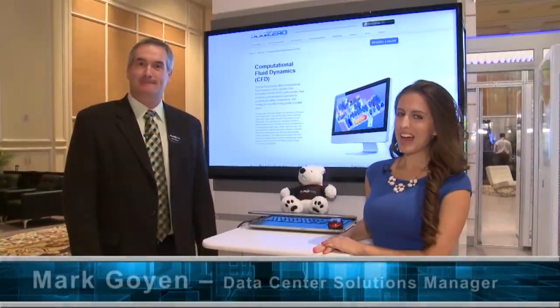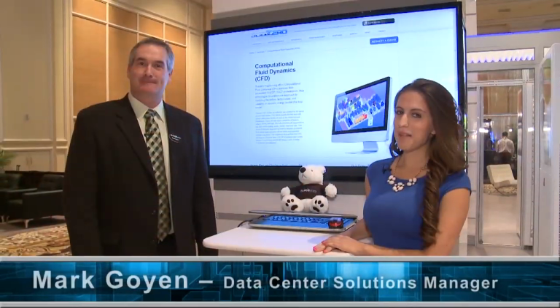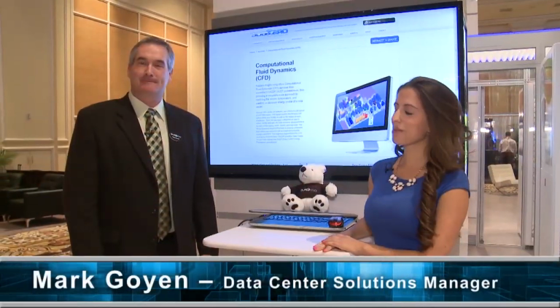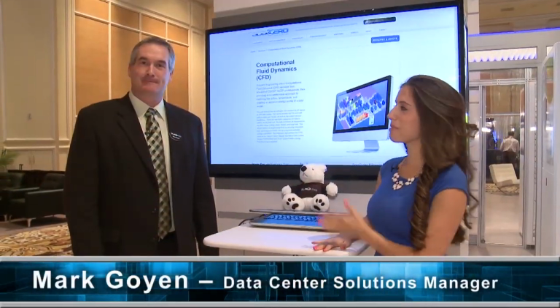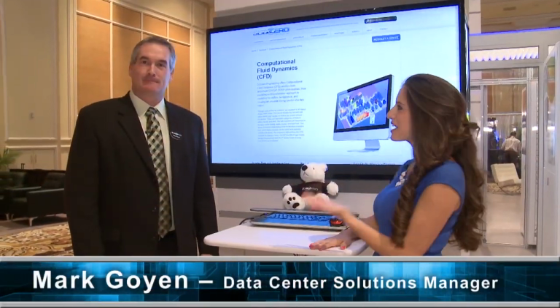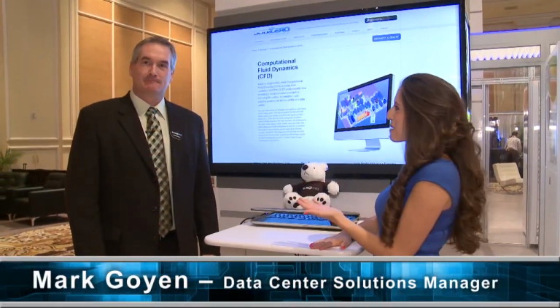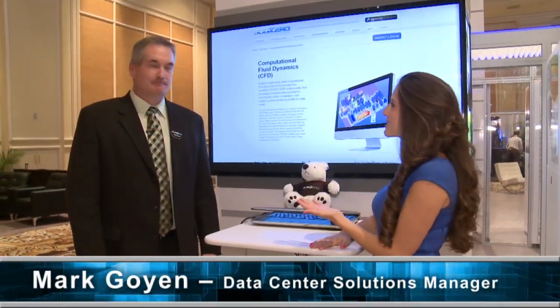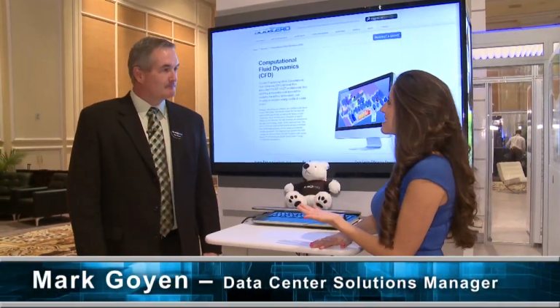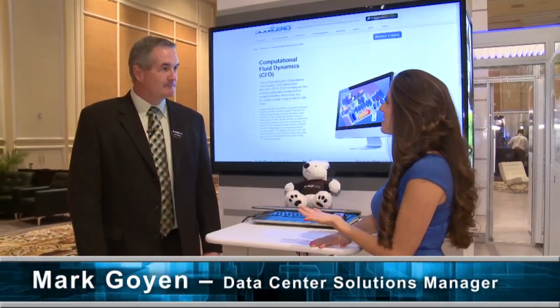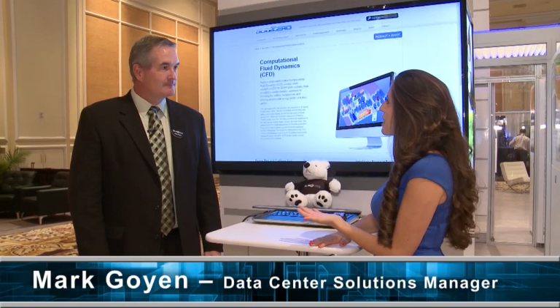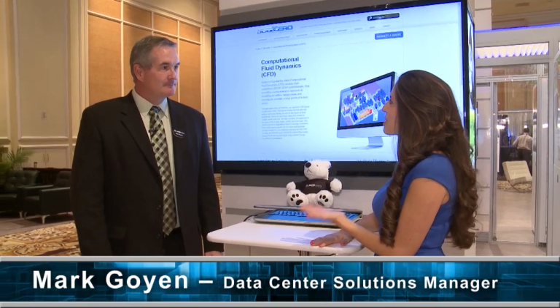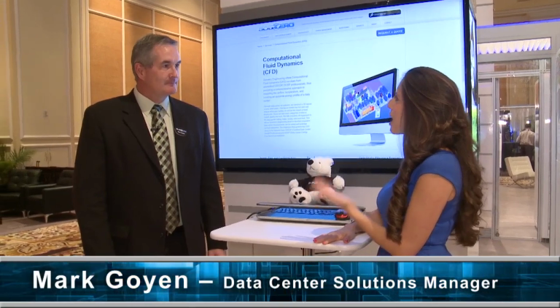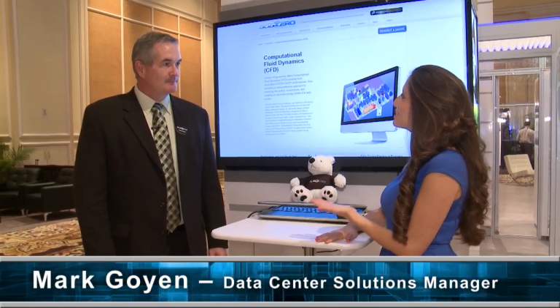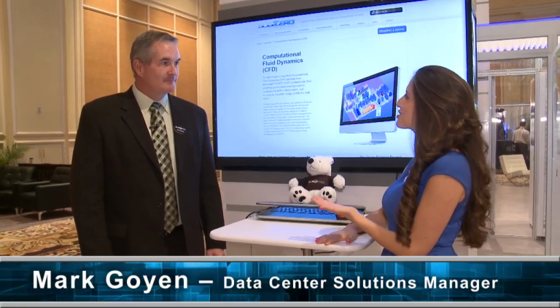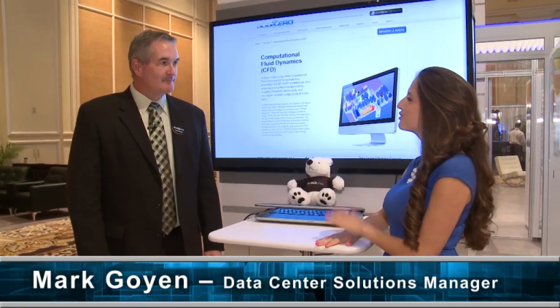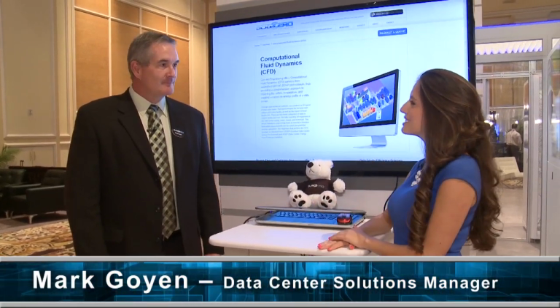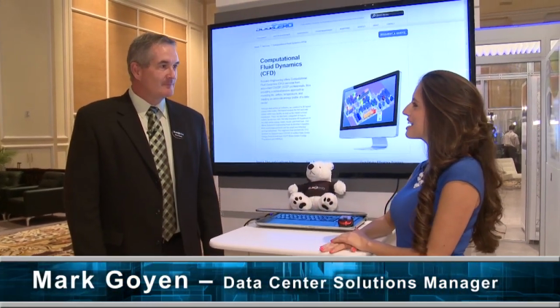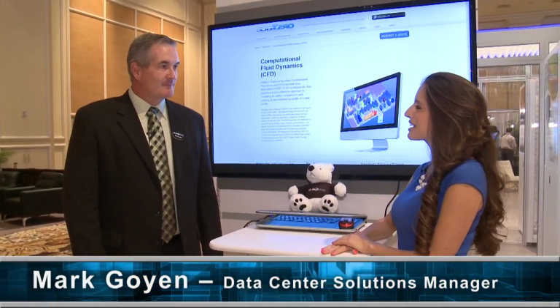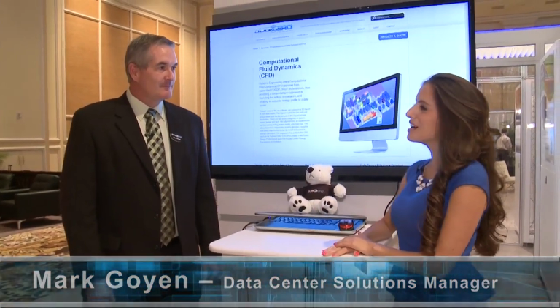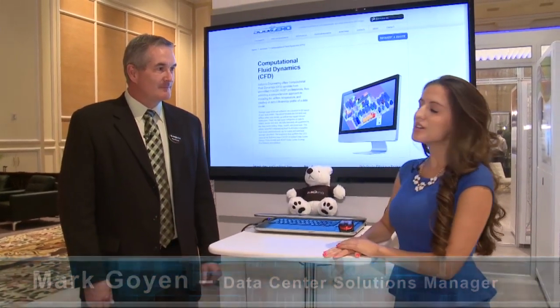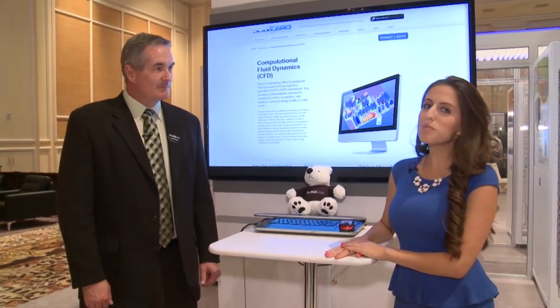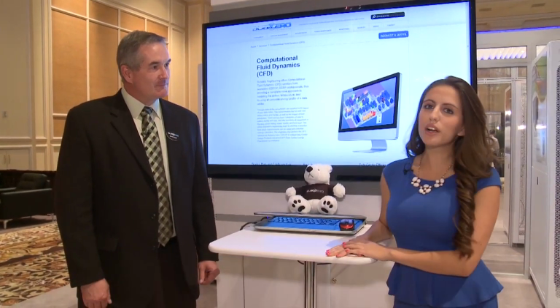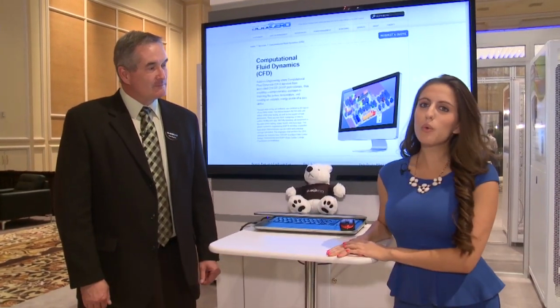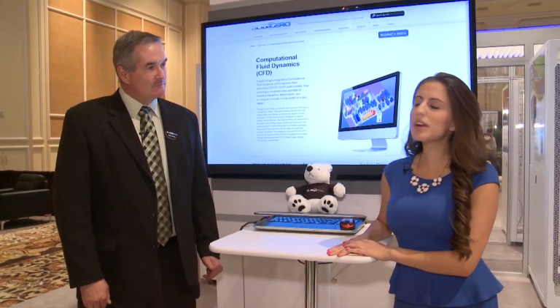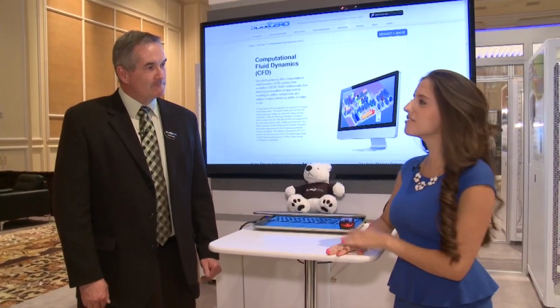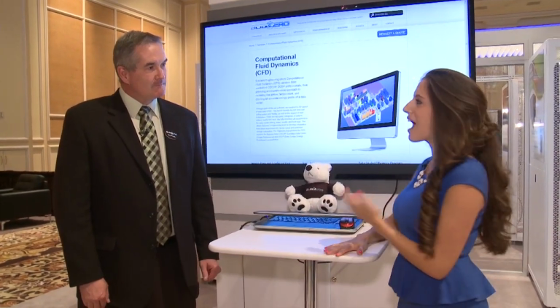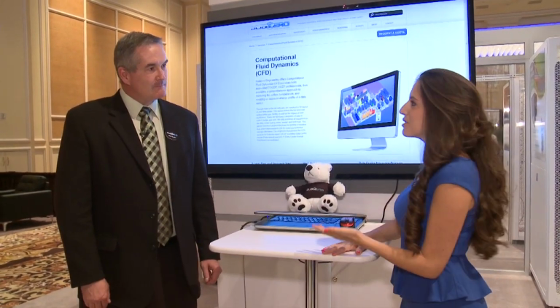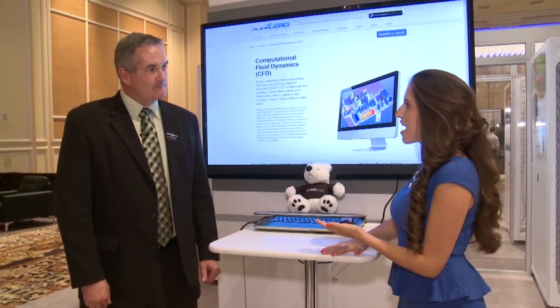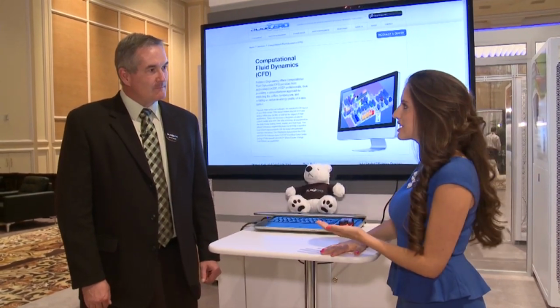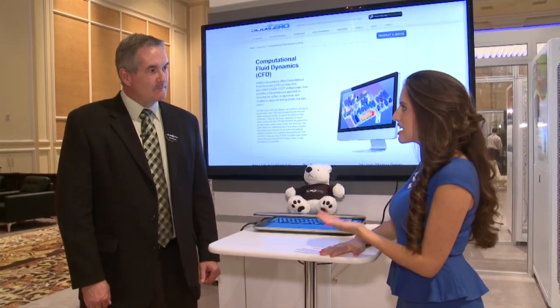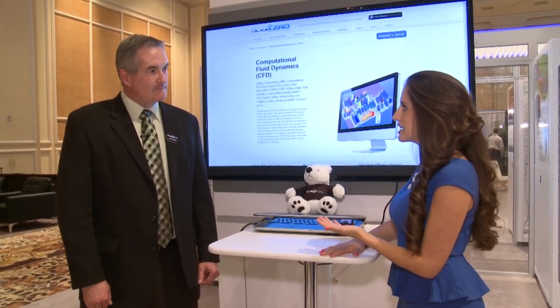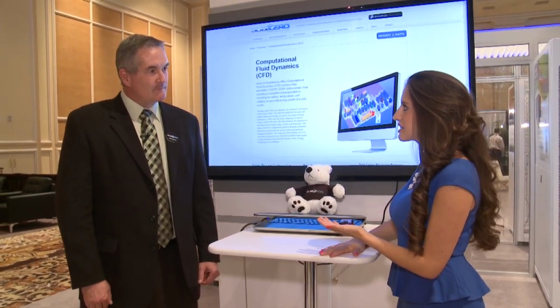I'm here with Mark, and Mark is going to tell us all about computational fluid dynamics. So Mark, what is the value of having CFDs?